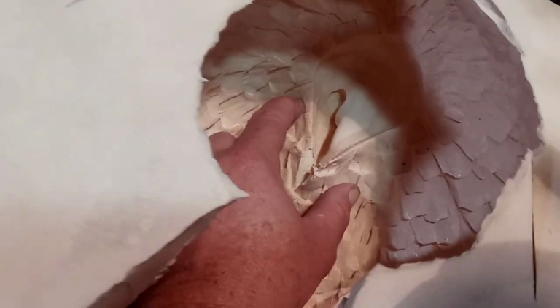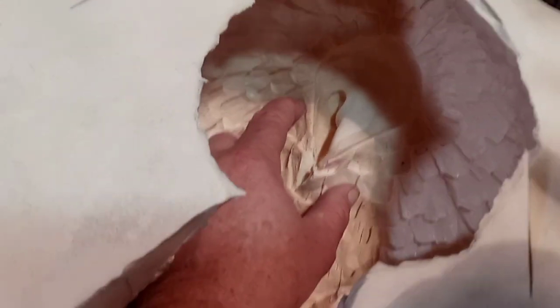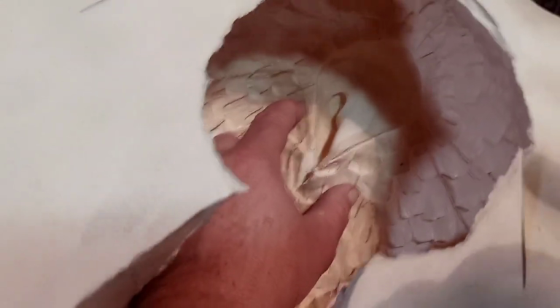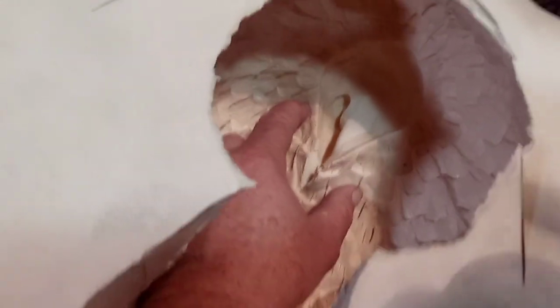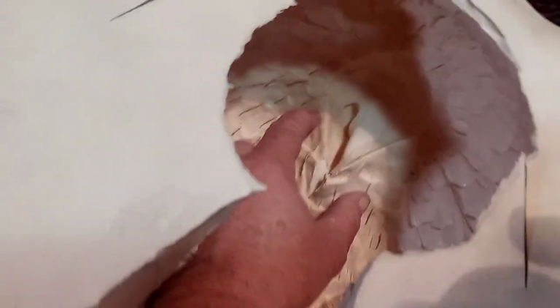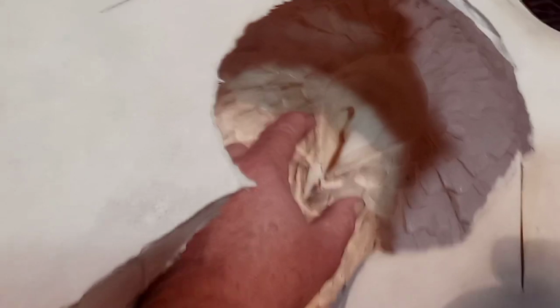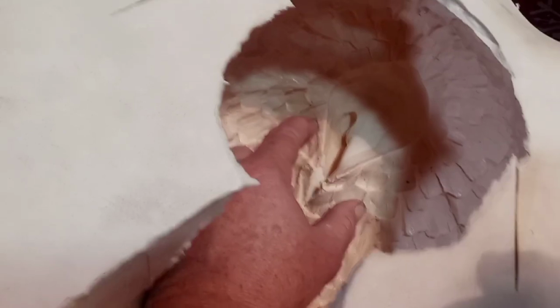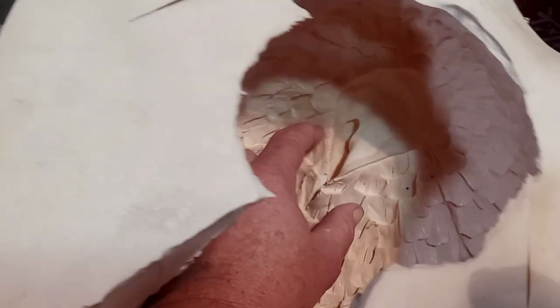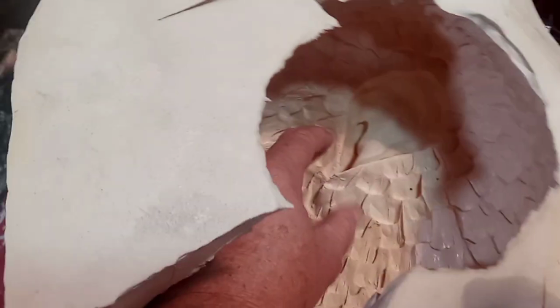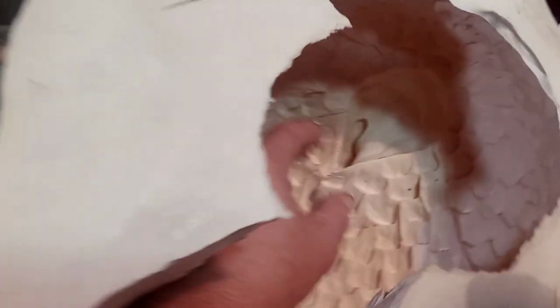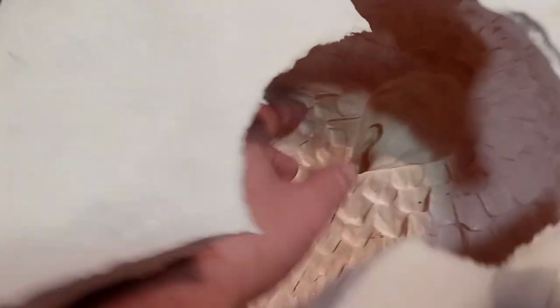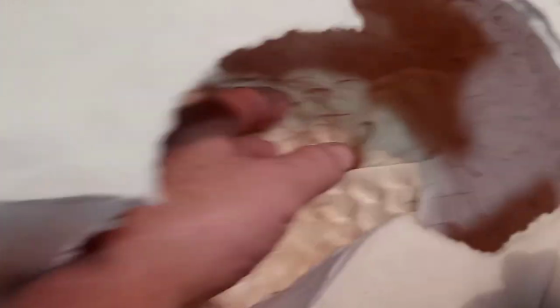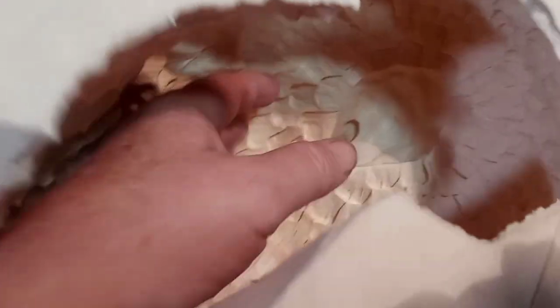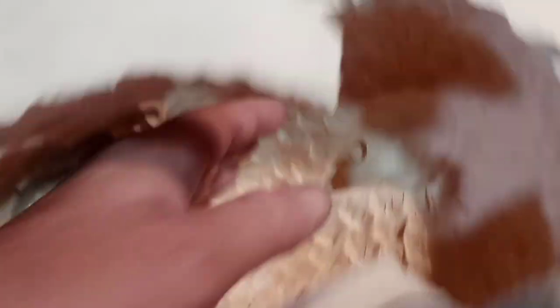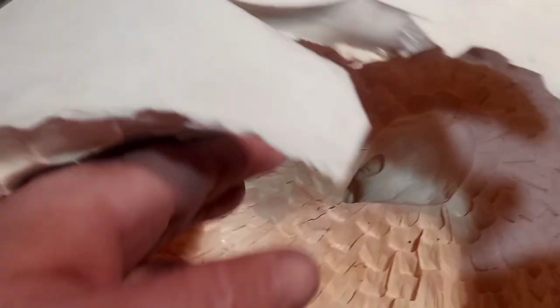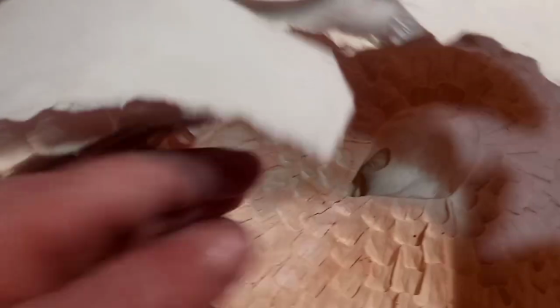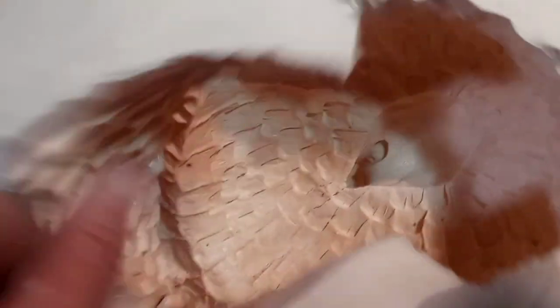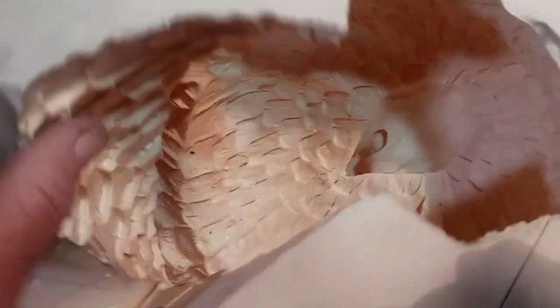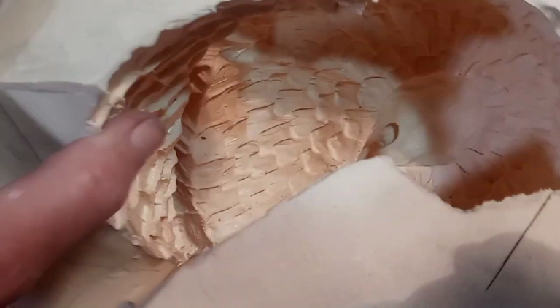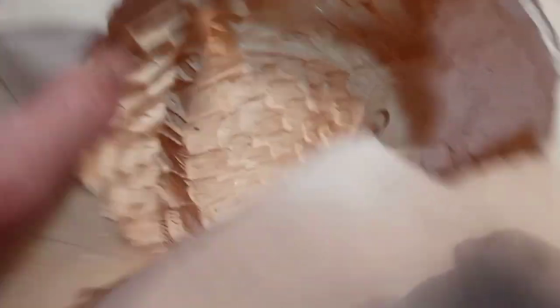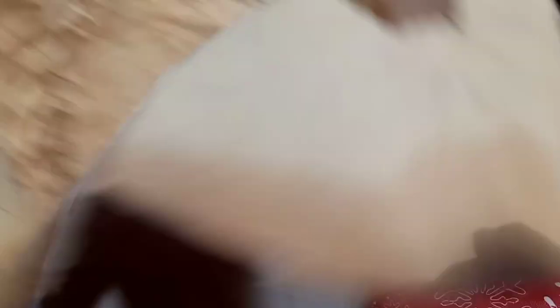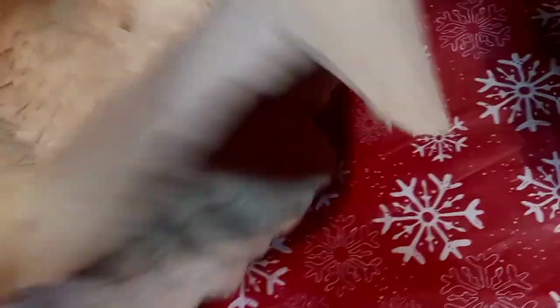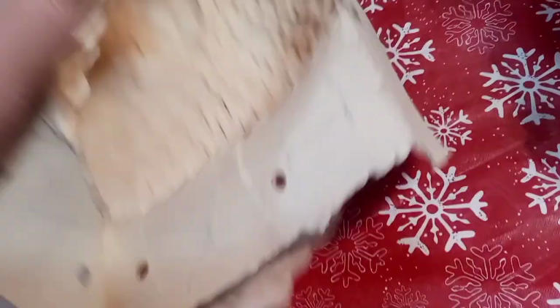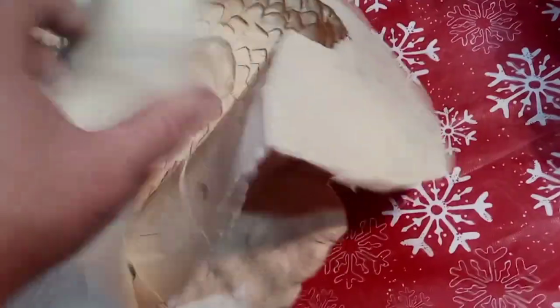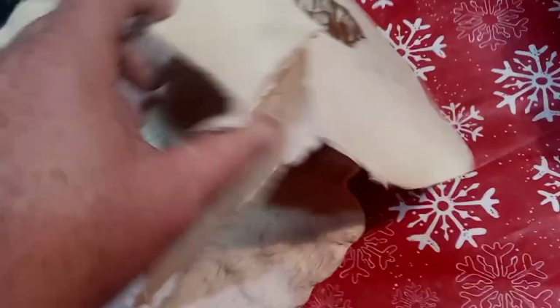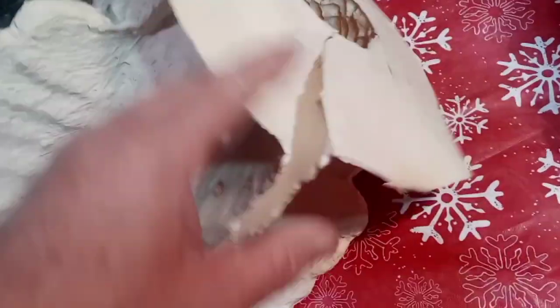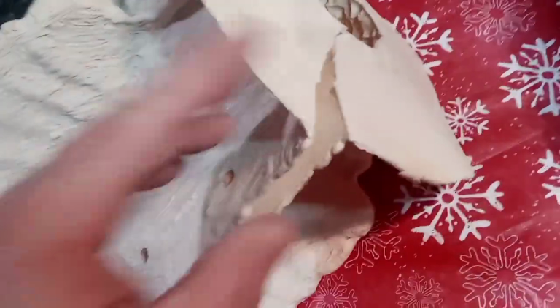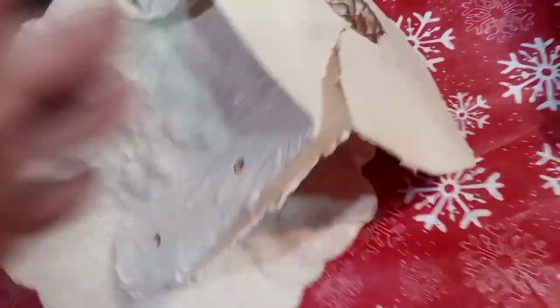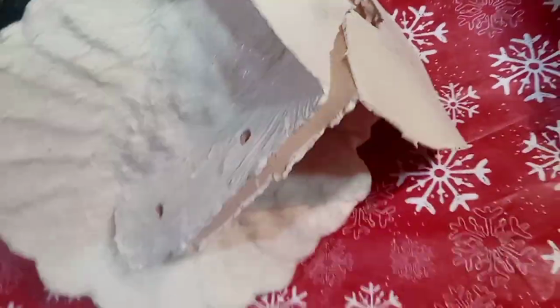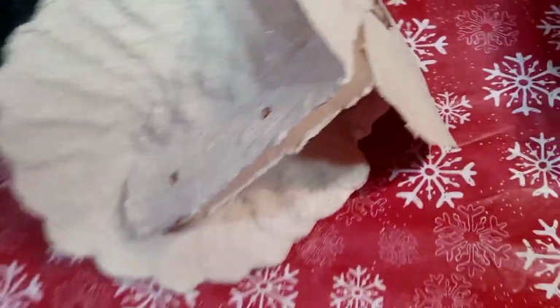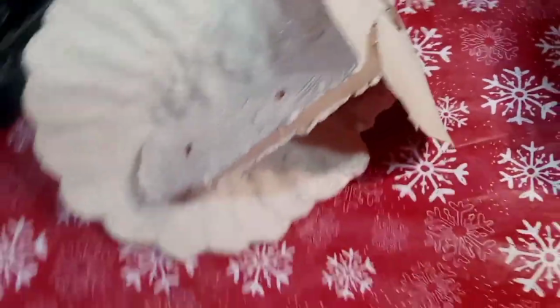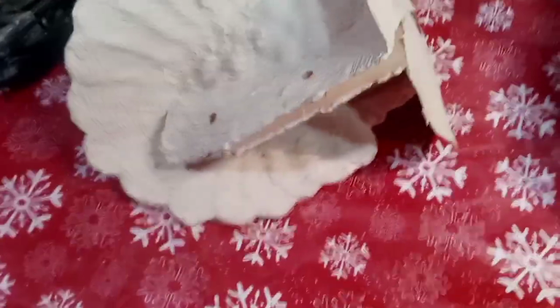Alright, I'll put it together here in a second and then test fit it. See you guys.